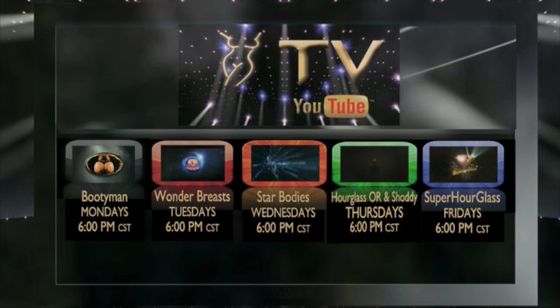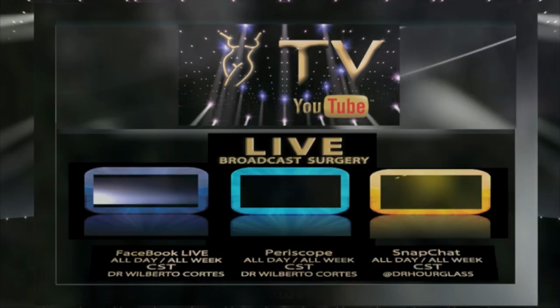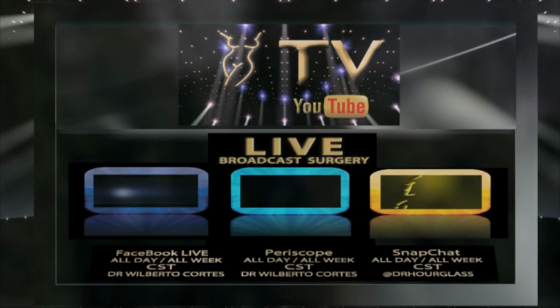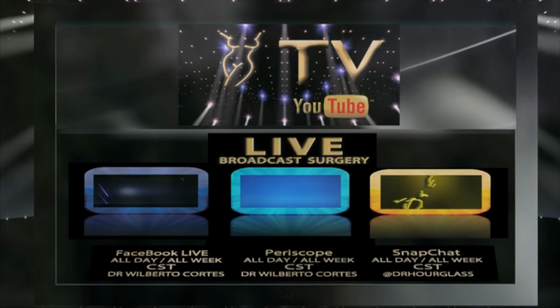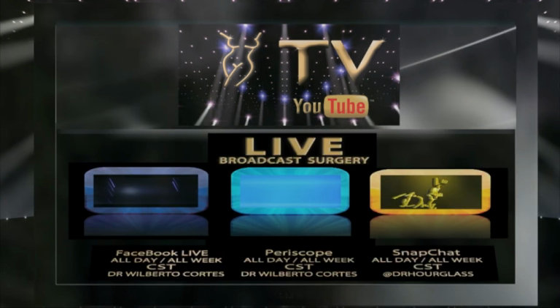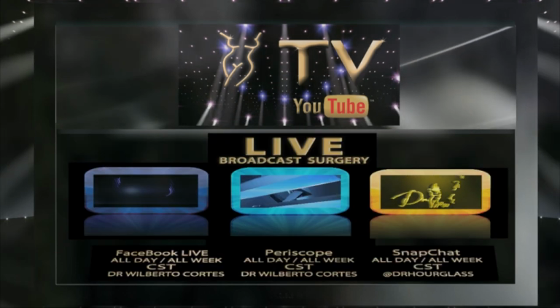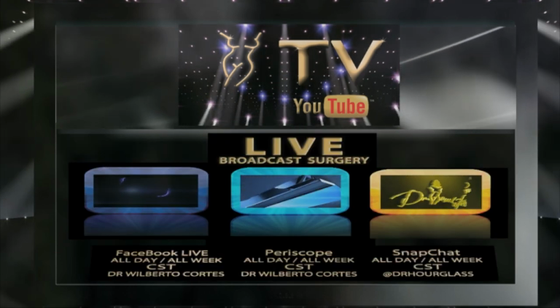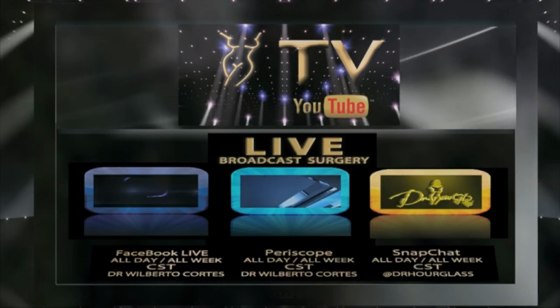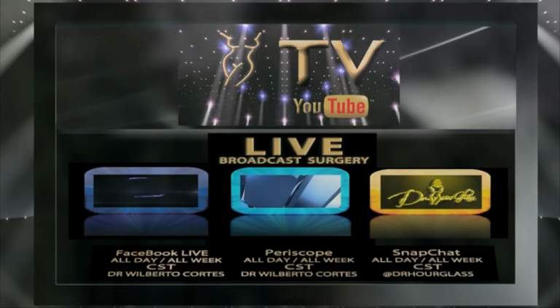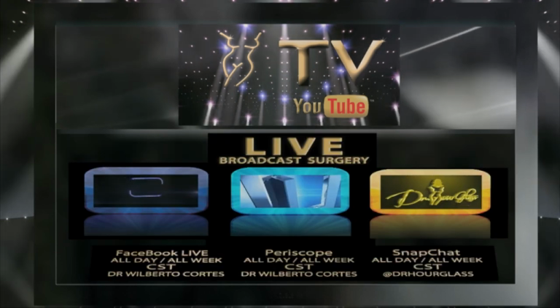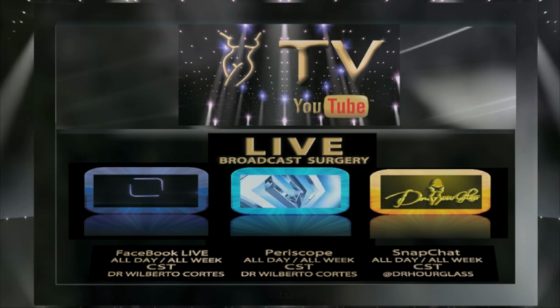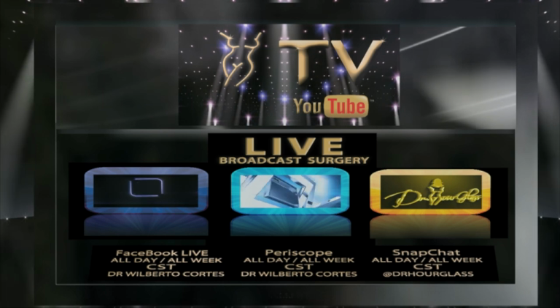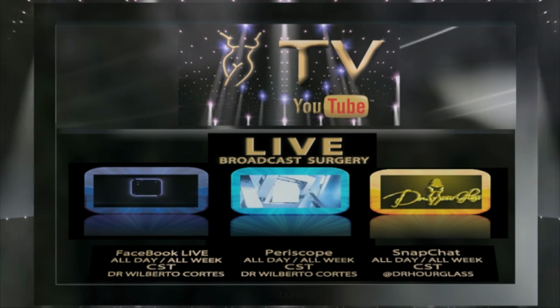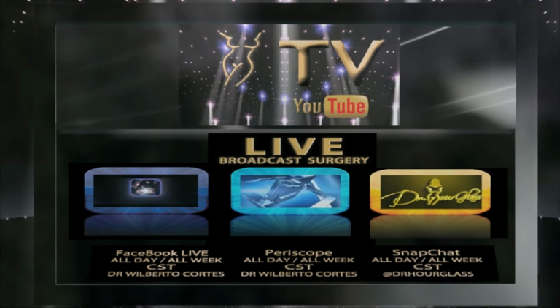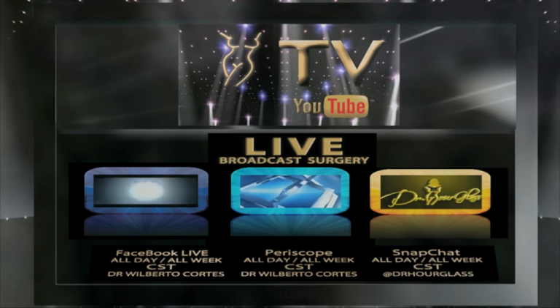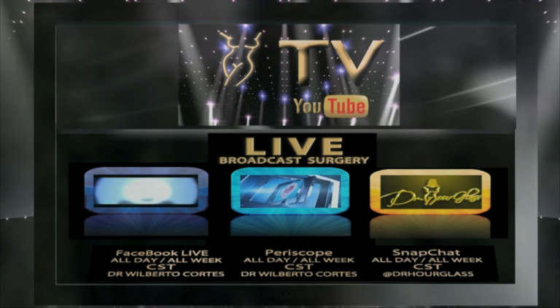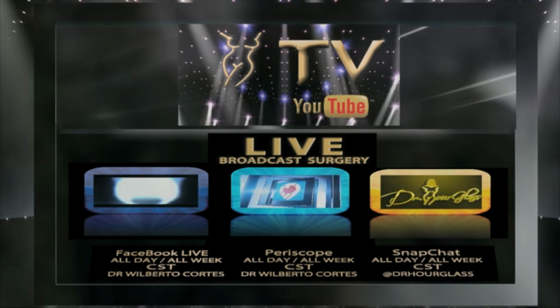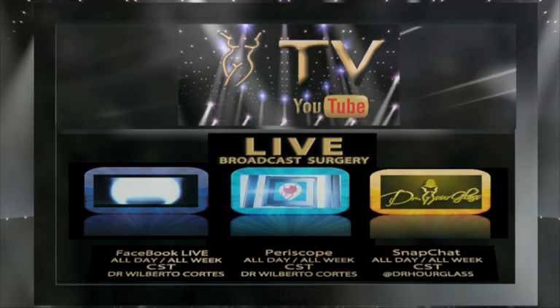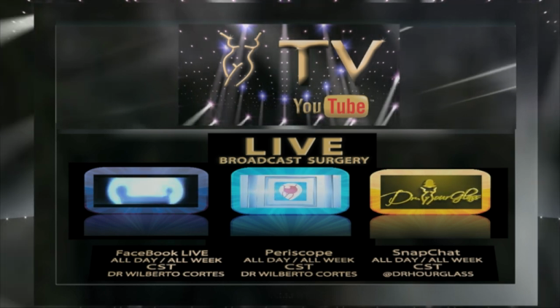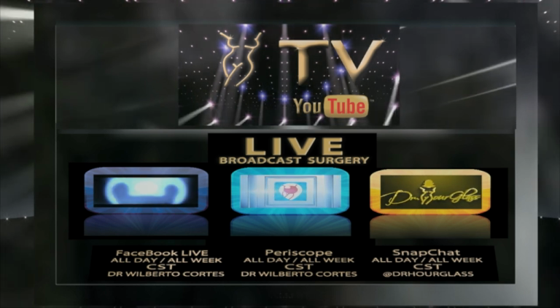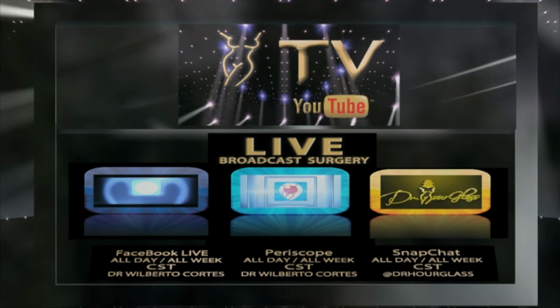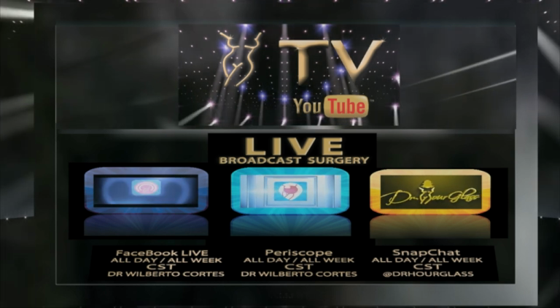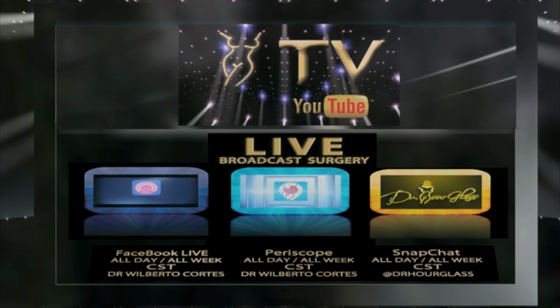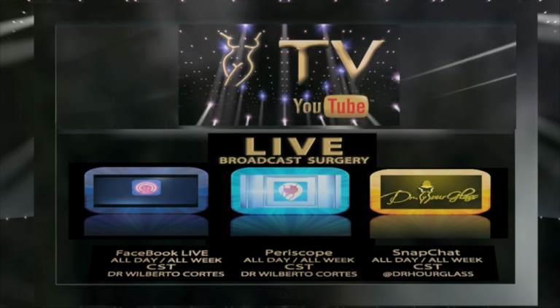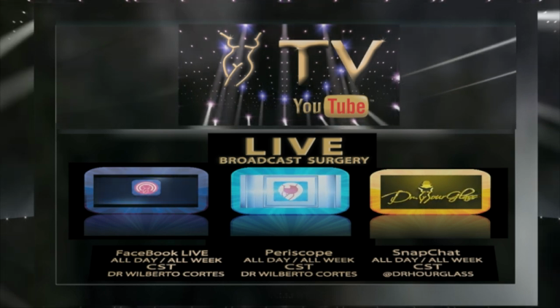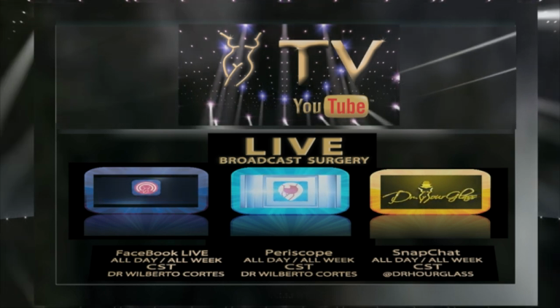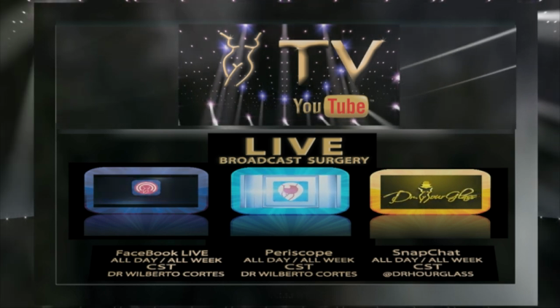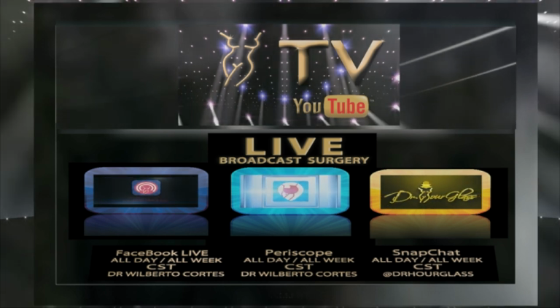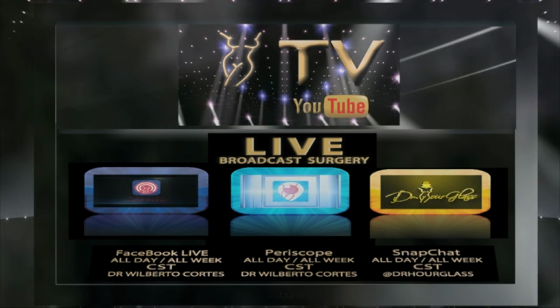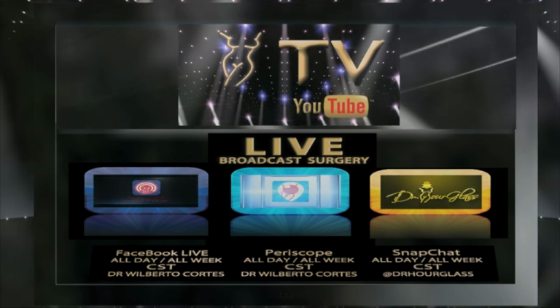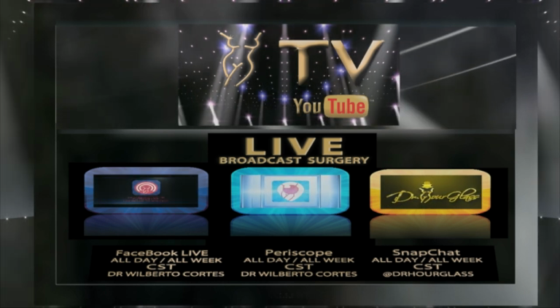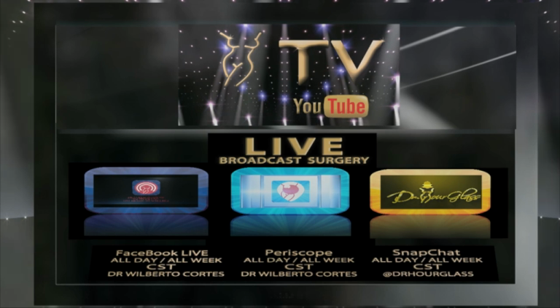And finally, live broadcast surgeries every day of the week on Facebook Live, Periscope, and Snapchat. All this and more in the Hourglass TV.